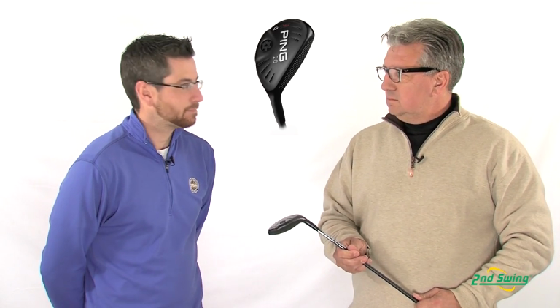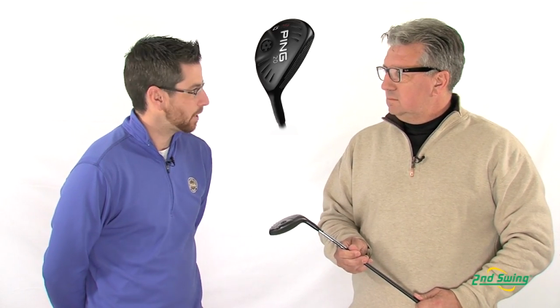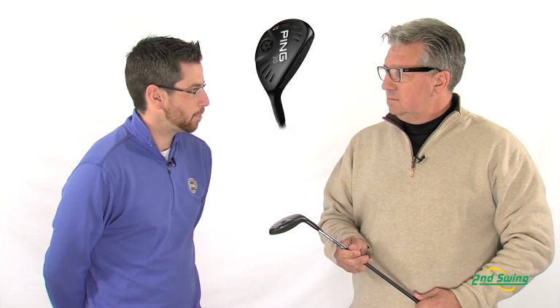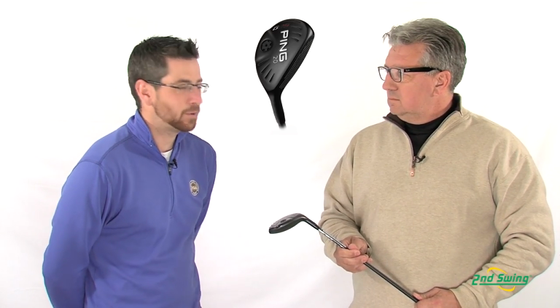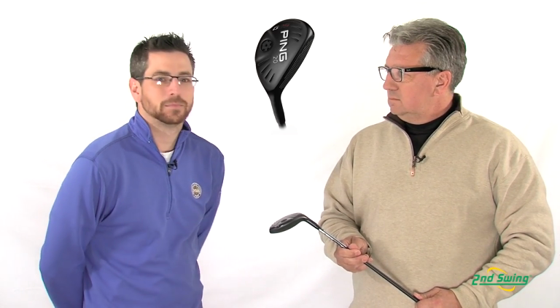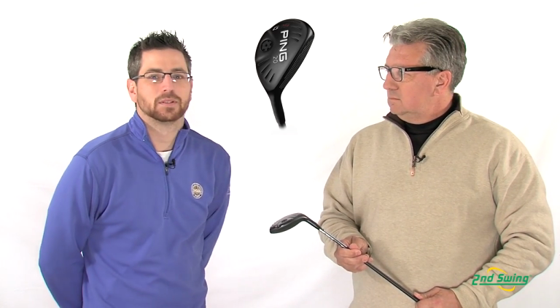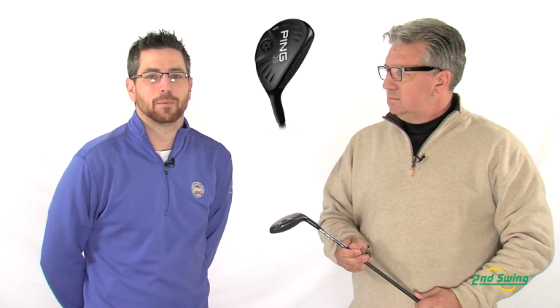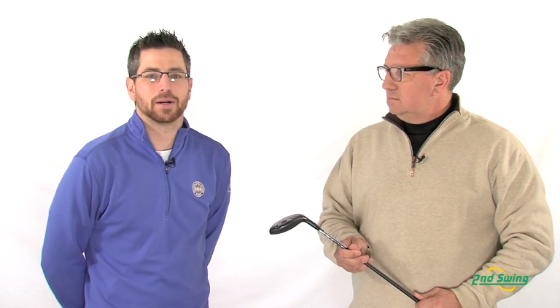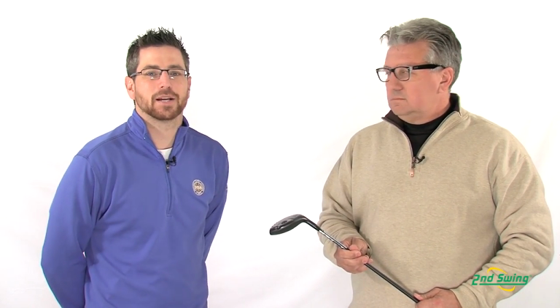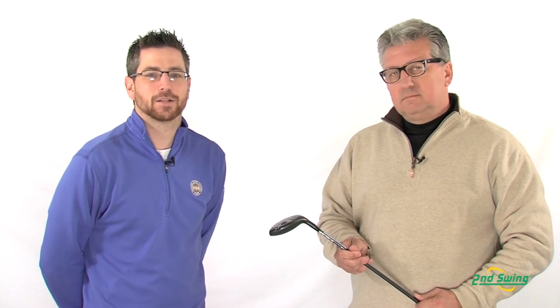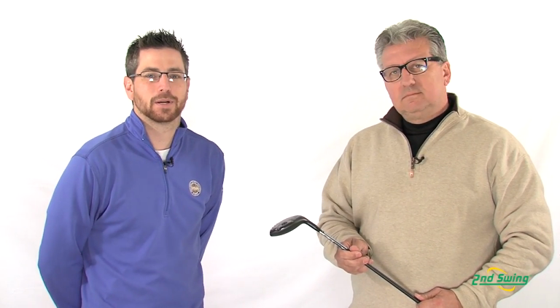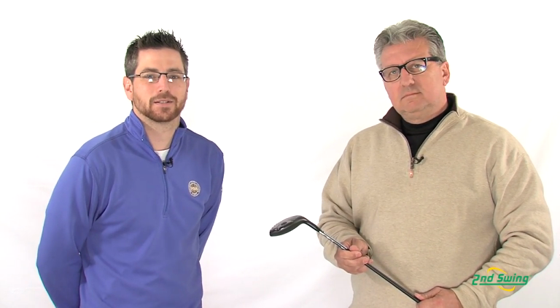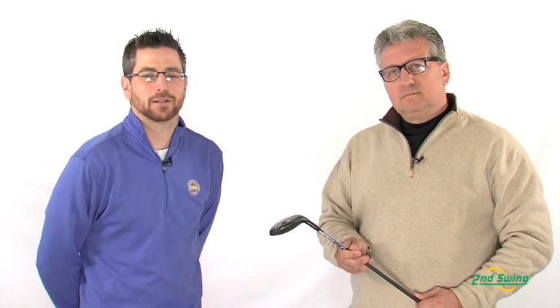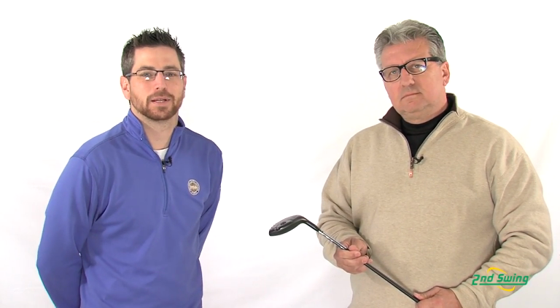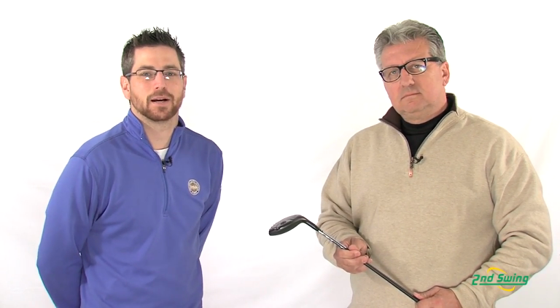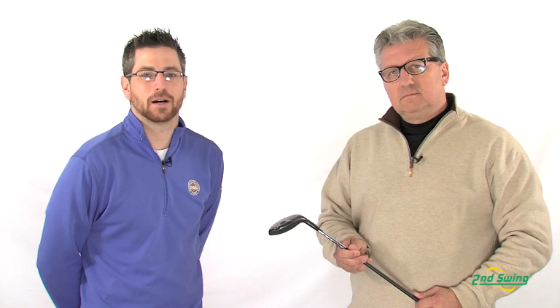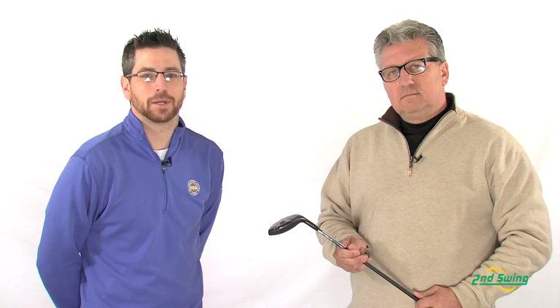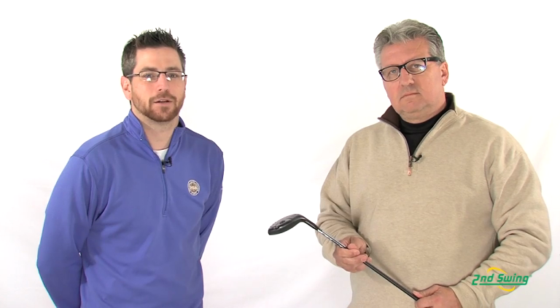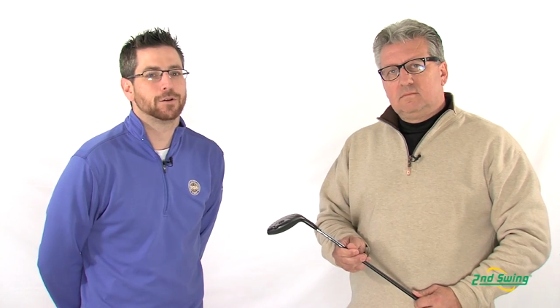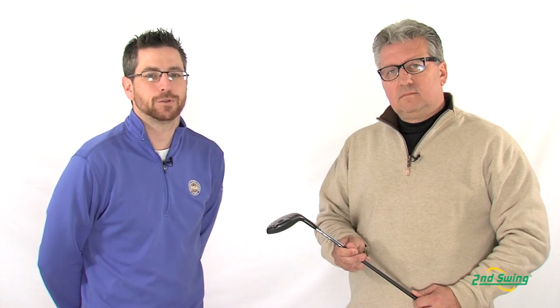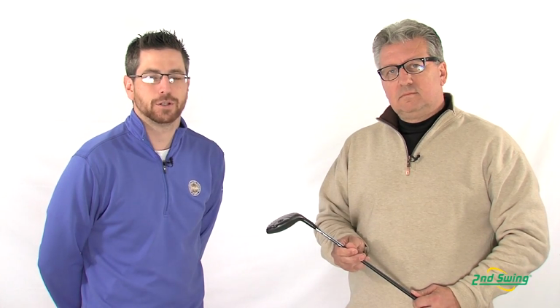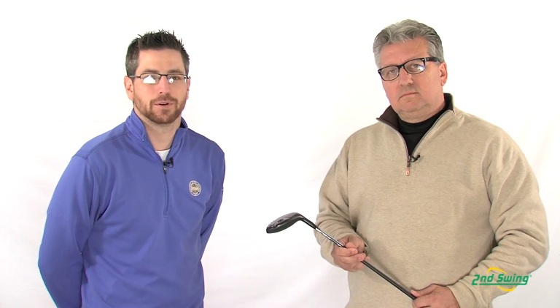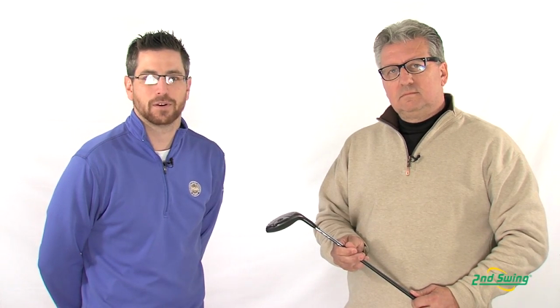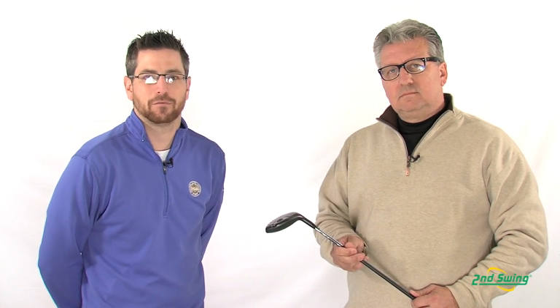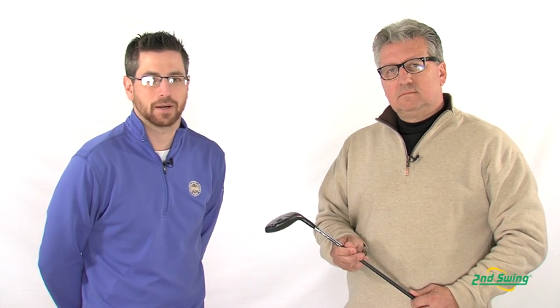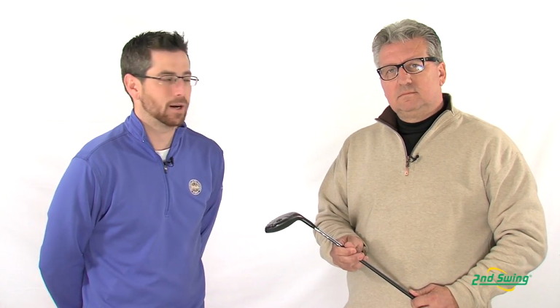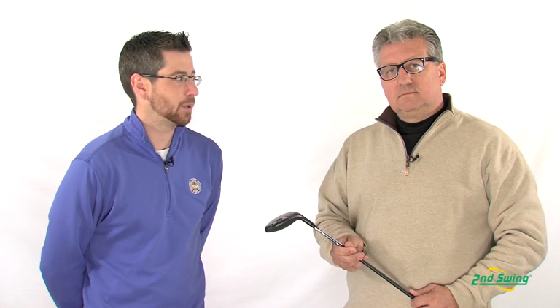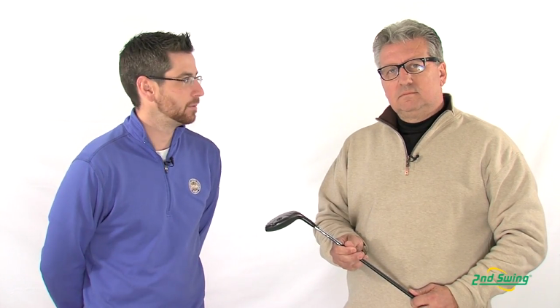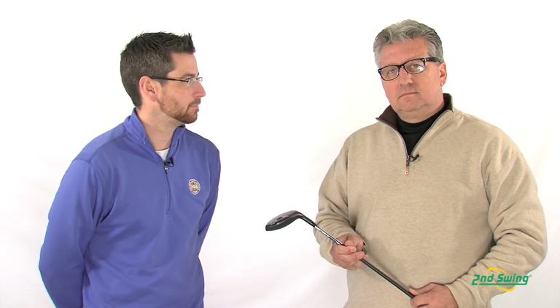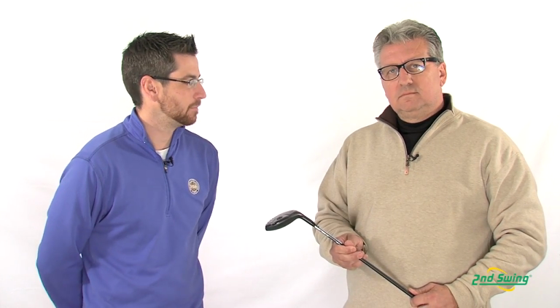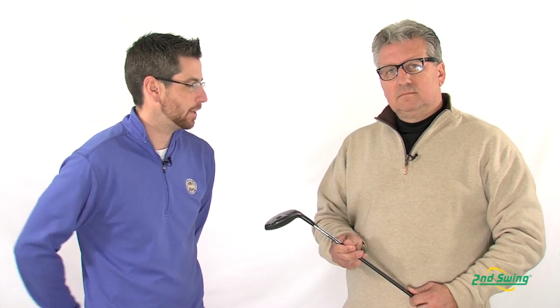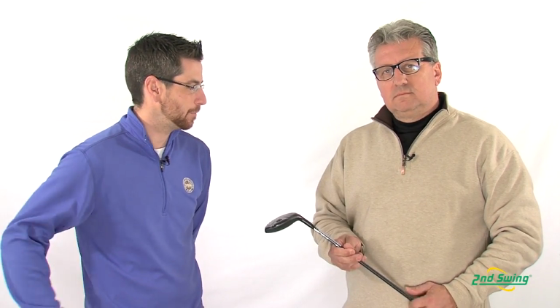Thank you Paul. Stop by Second Swing or SecondSwing.com to get your new G25 Ping Hybrid. Thank you.